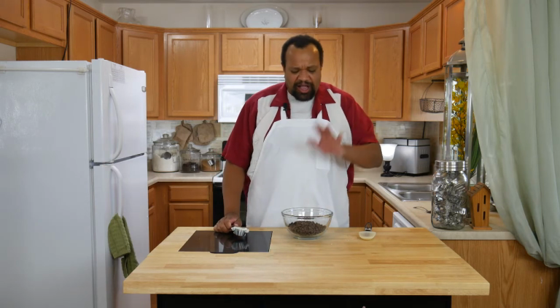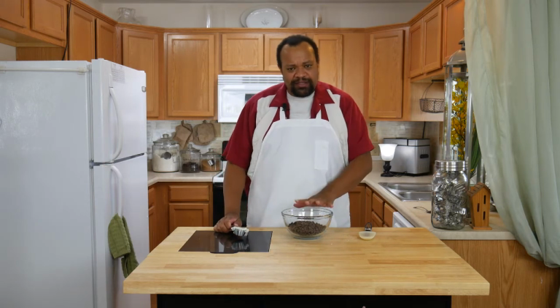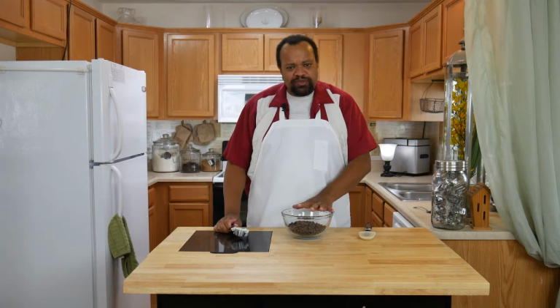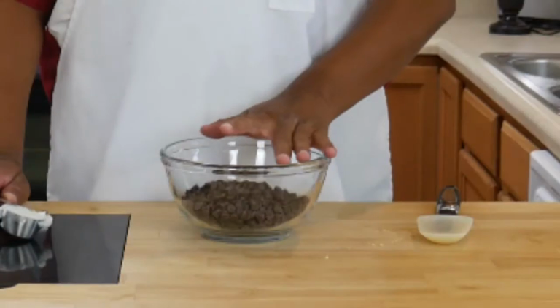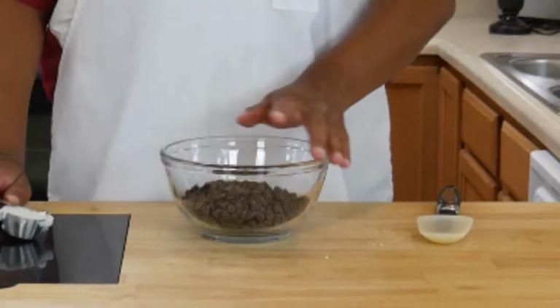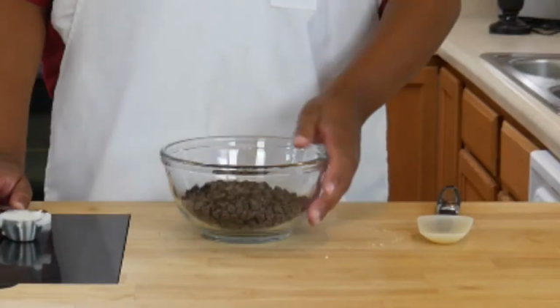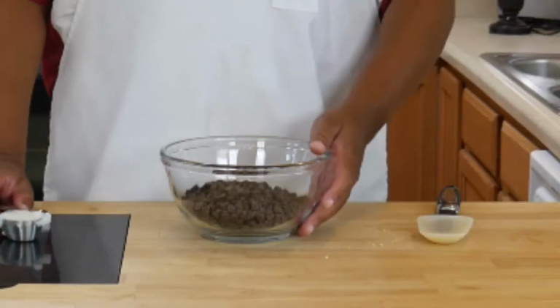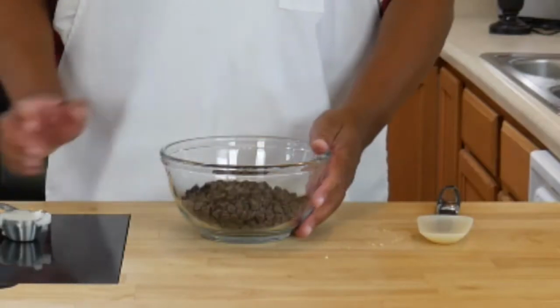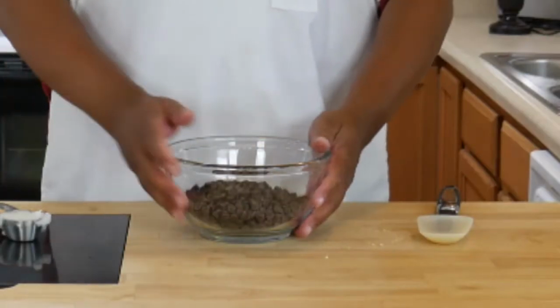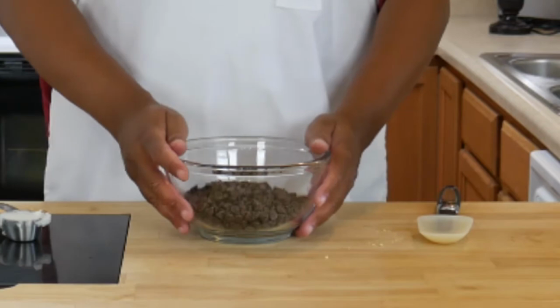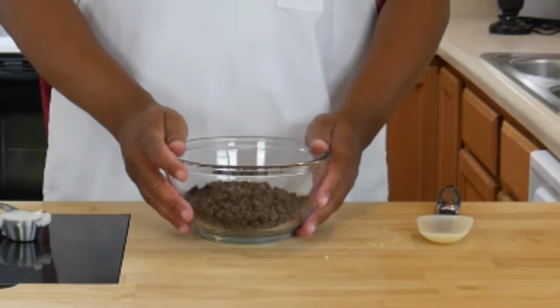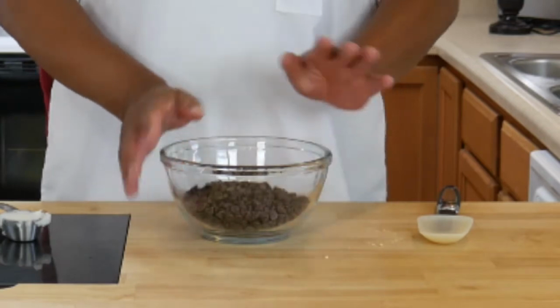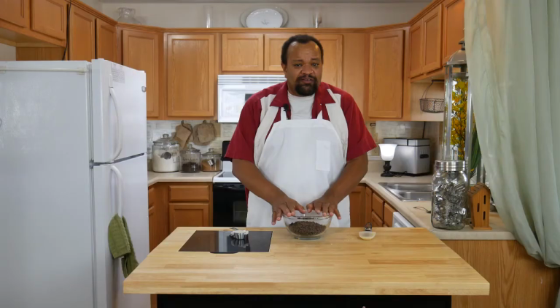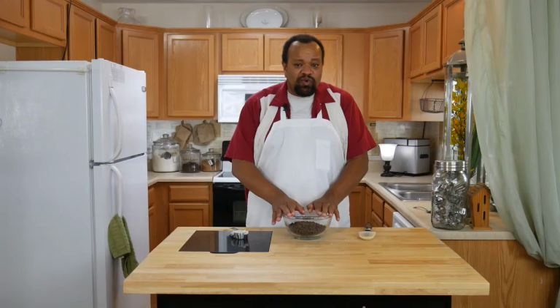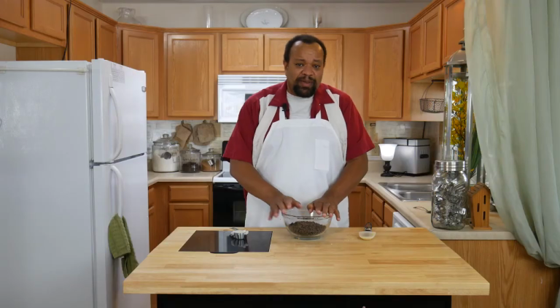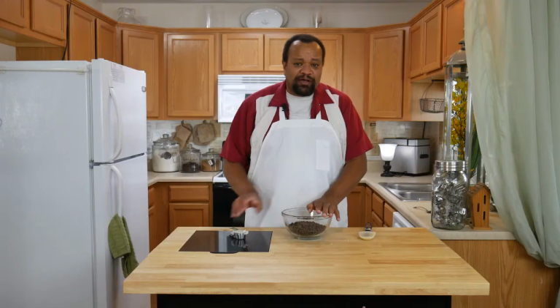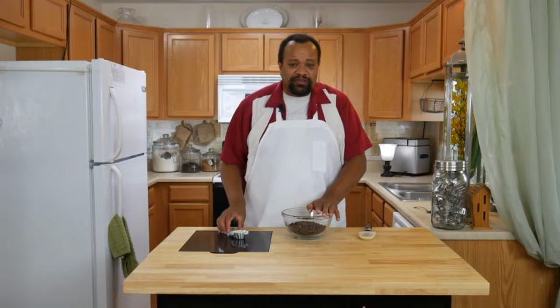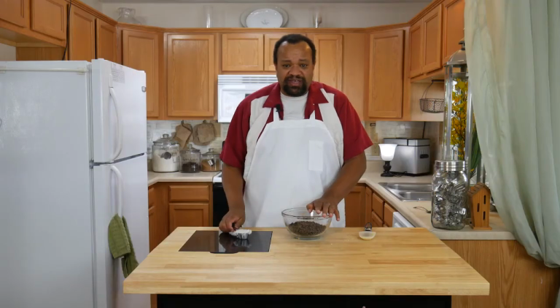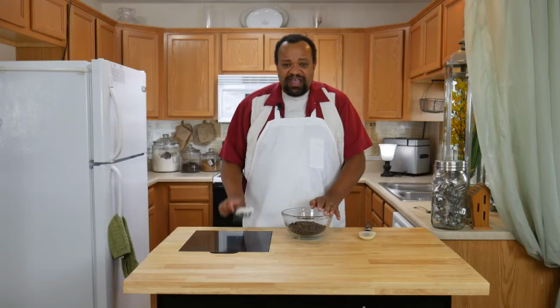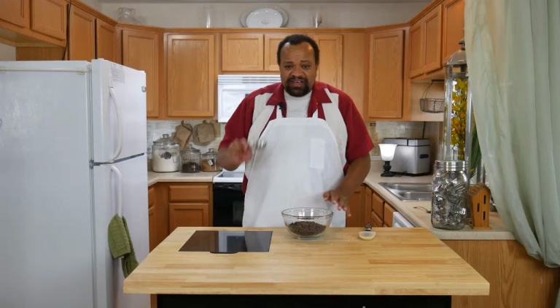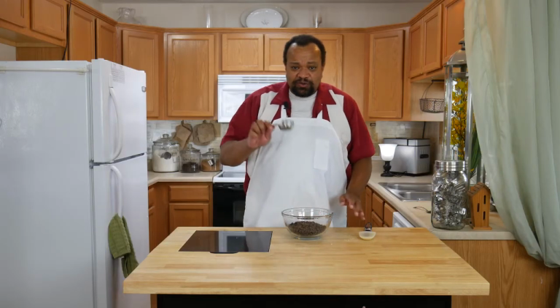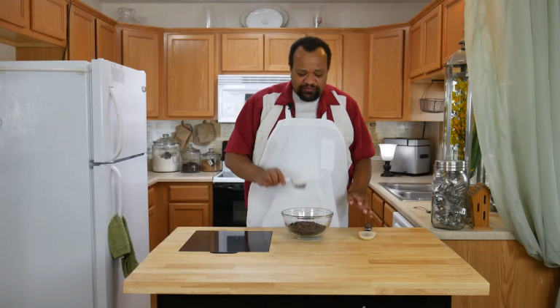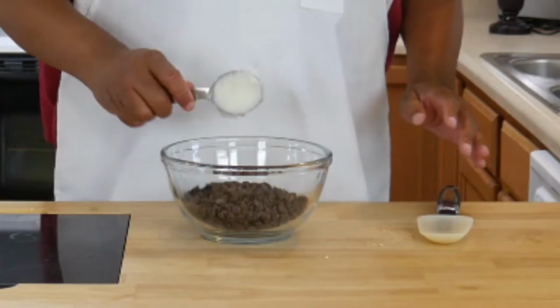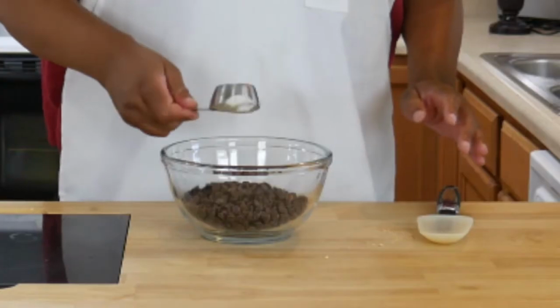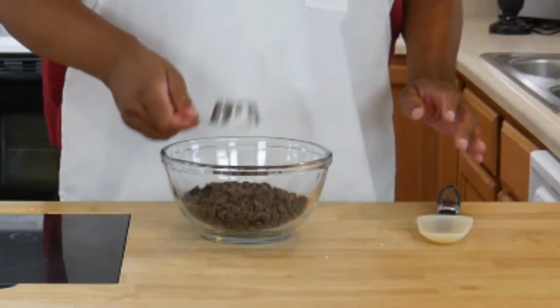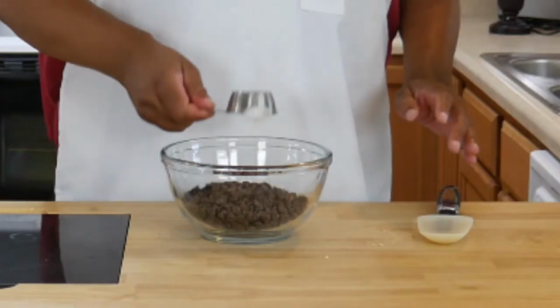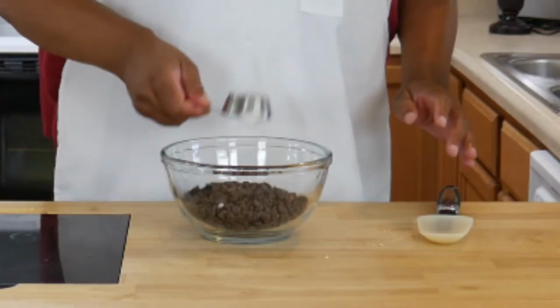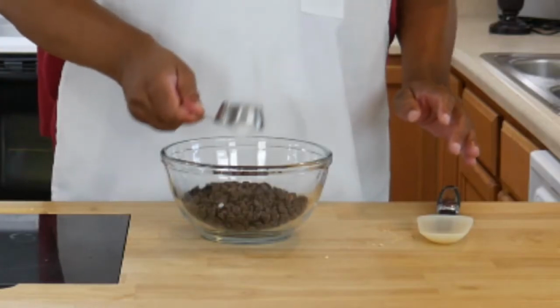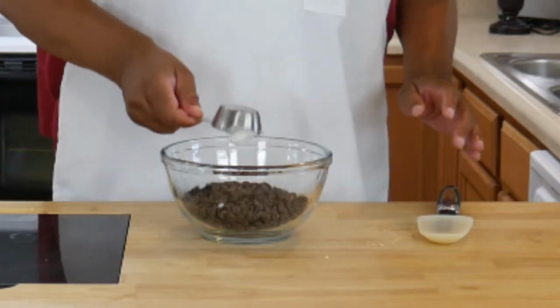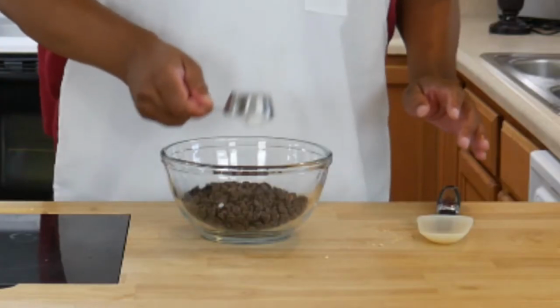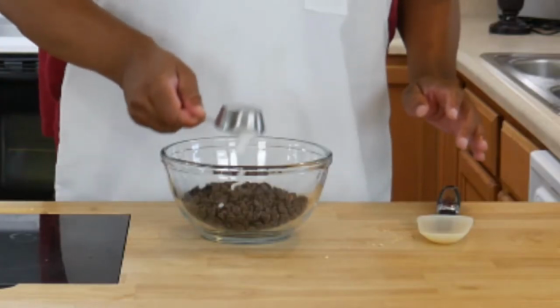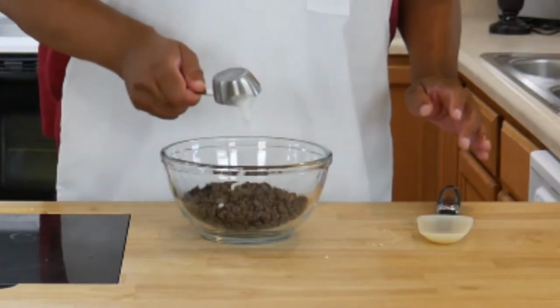I am using bittersweet chocolate — I have one pound of it — and a quarter of a cup of coconut oil.